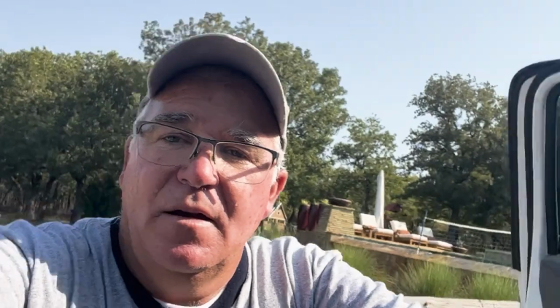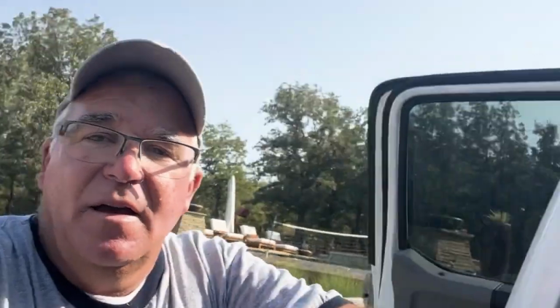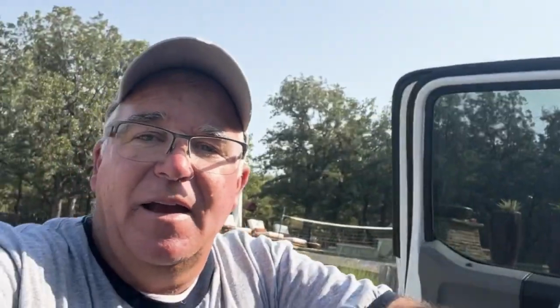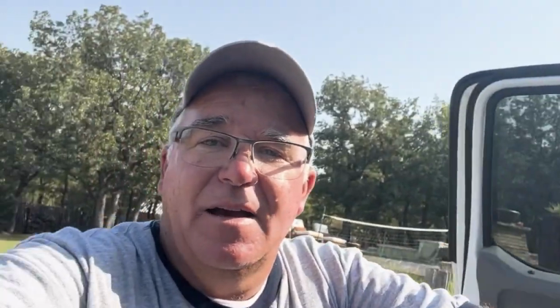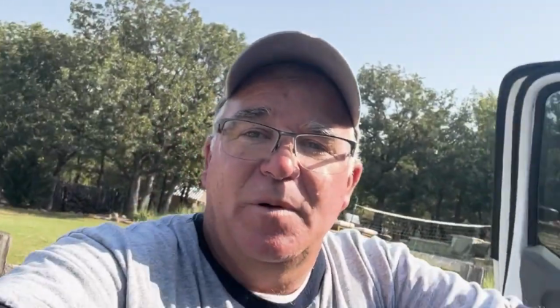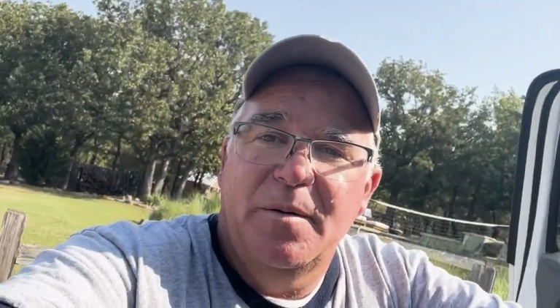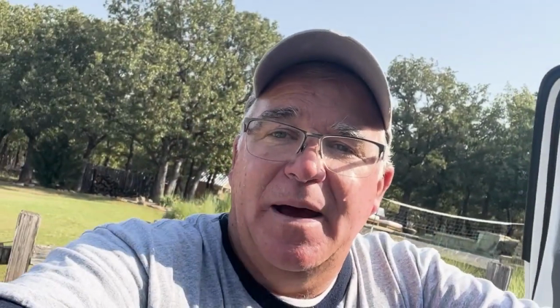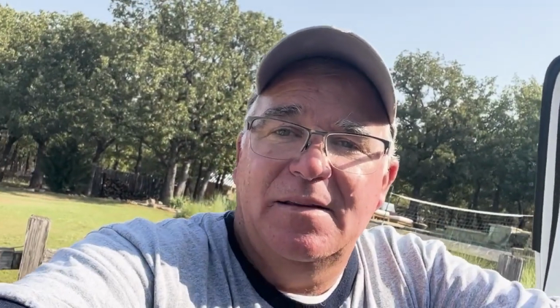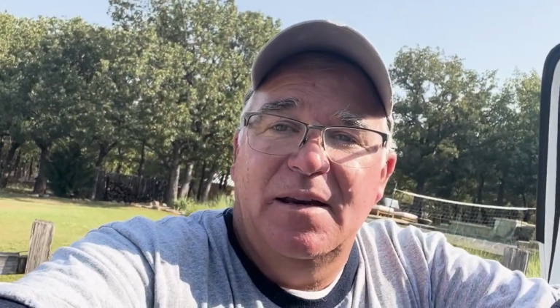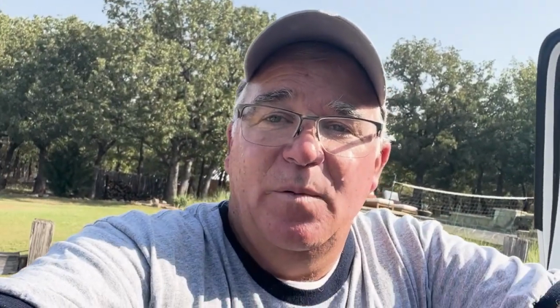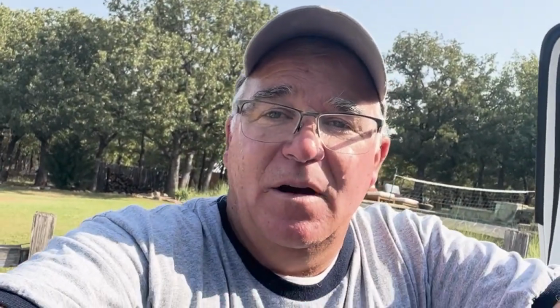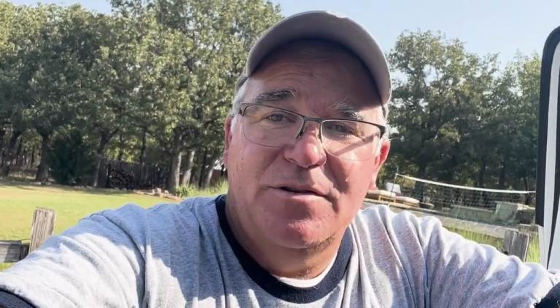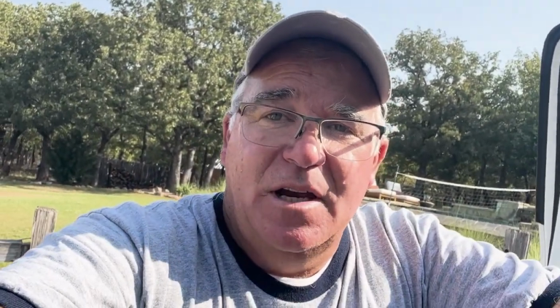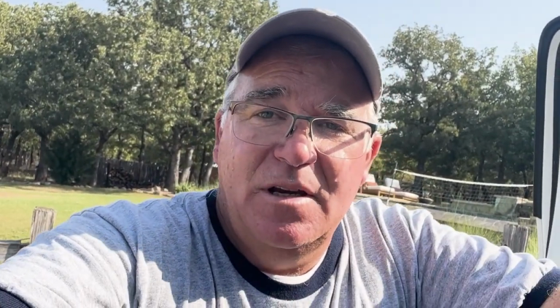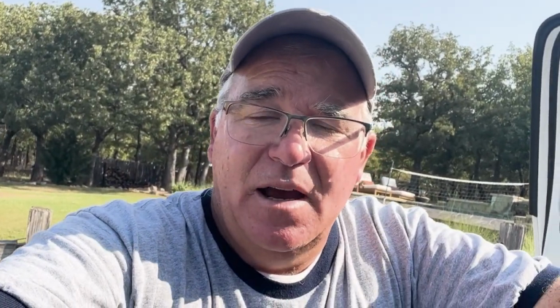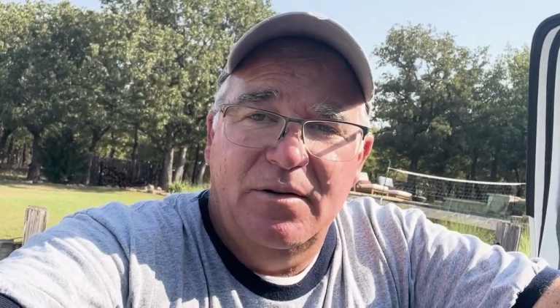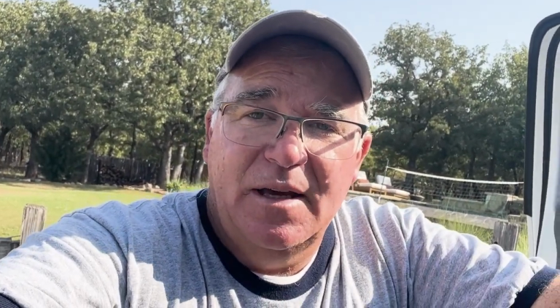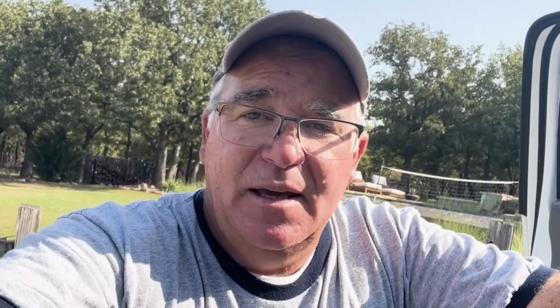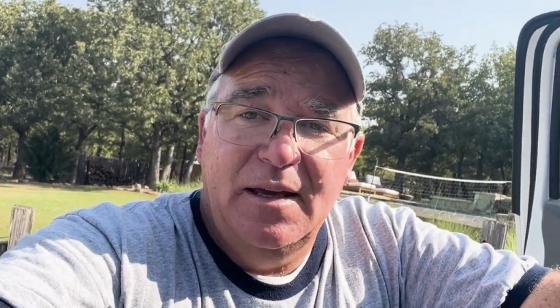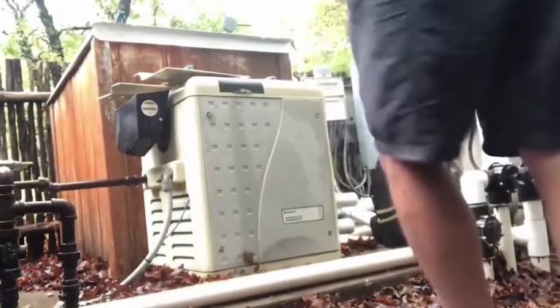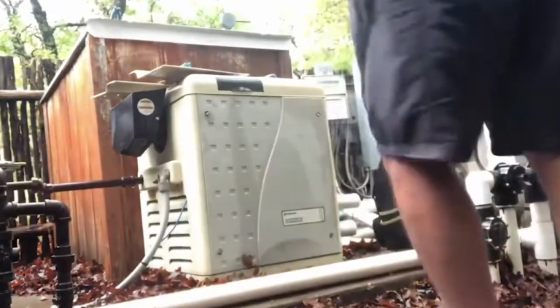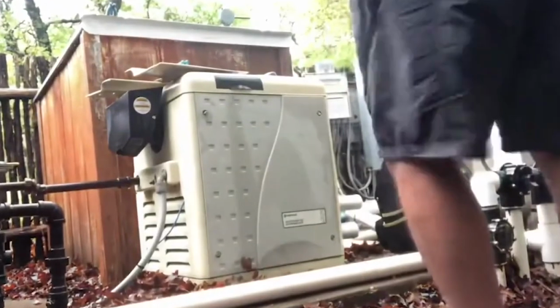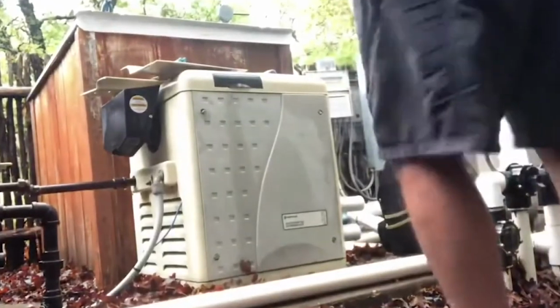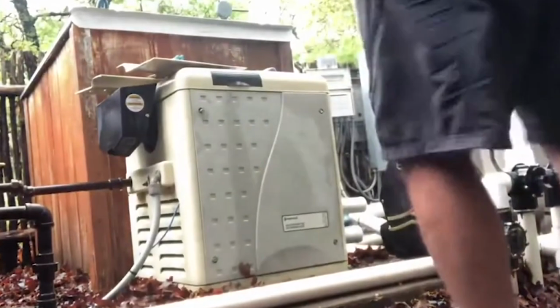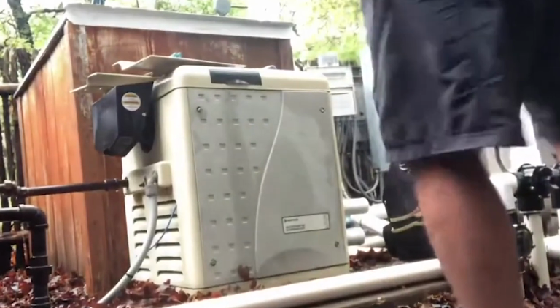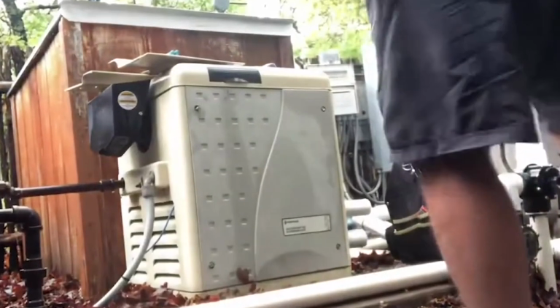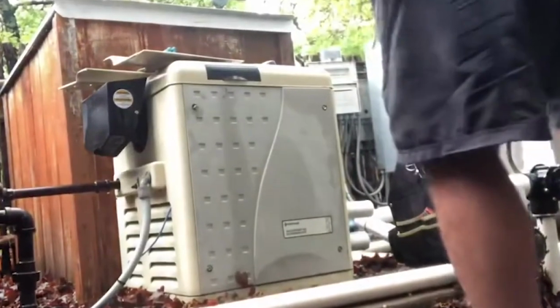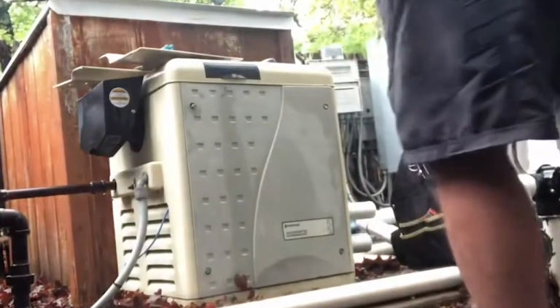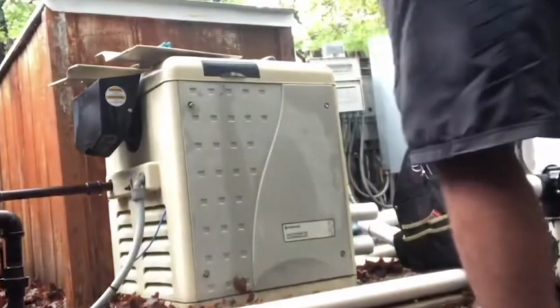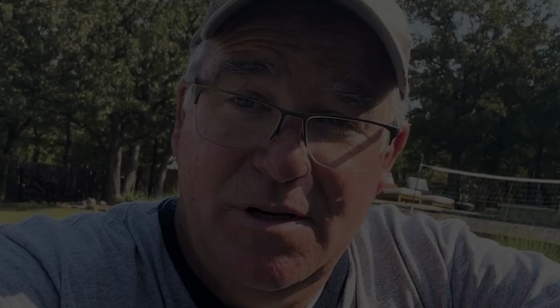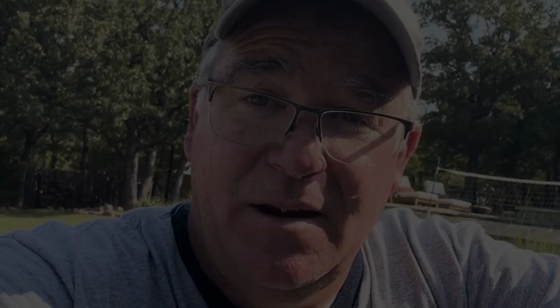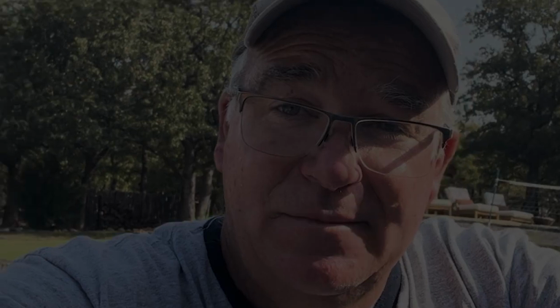Hey guys, welcome back today. We are changing out a master temp pool heater — check it out.